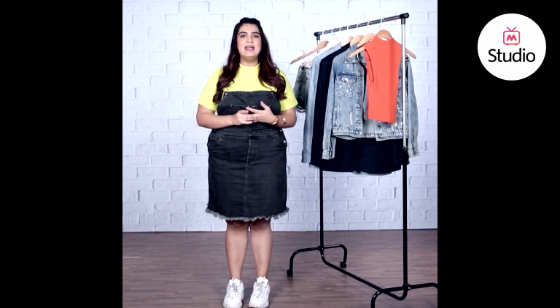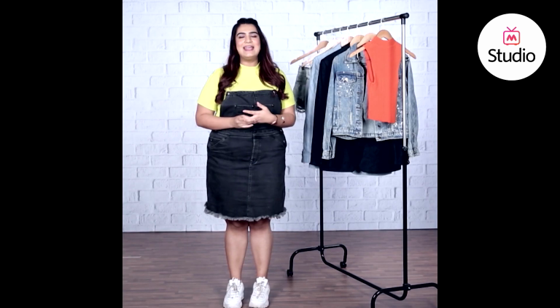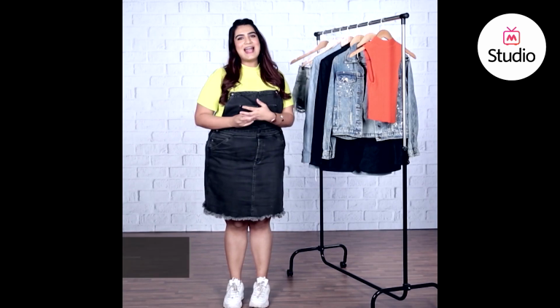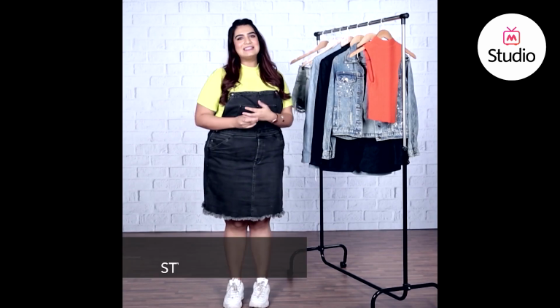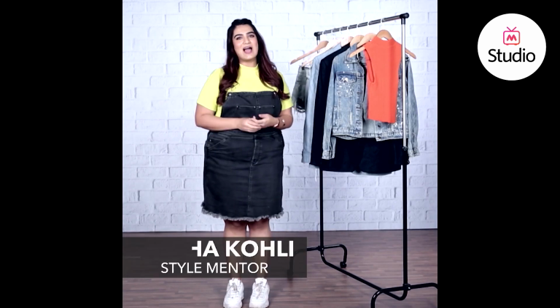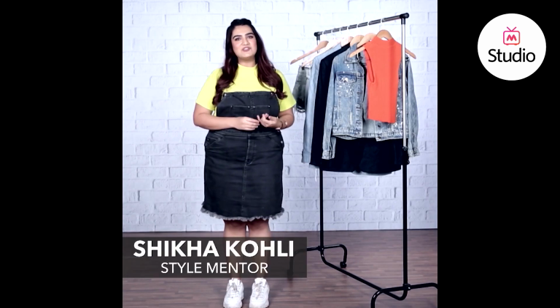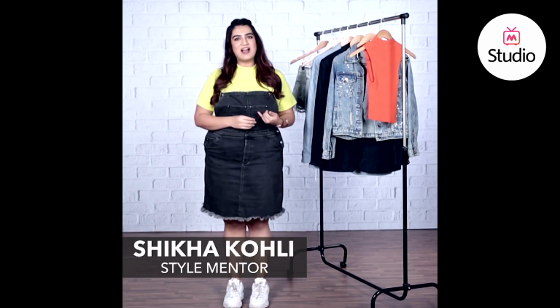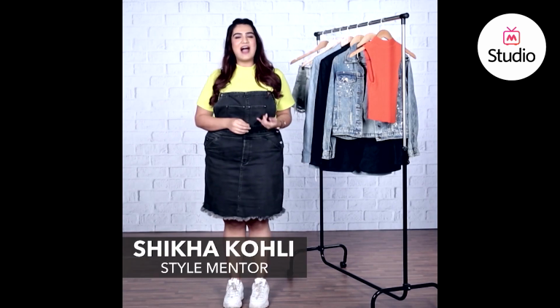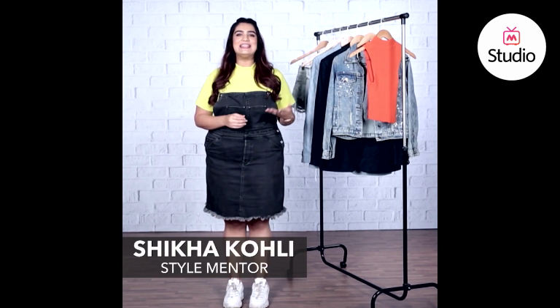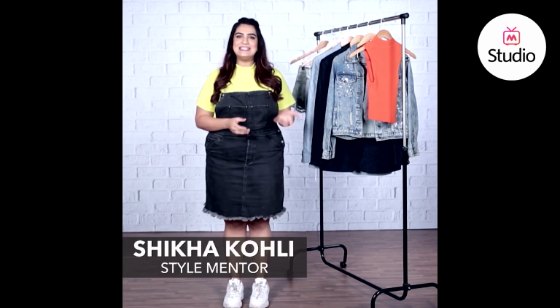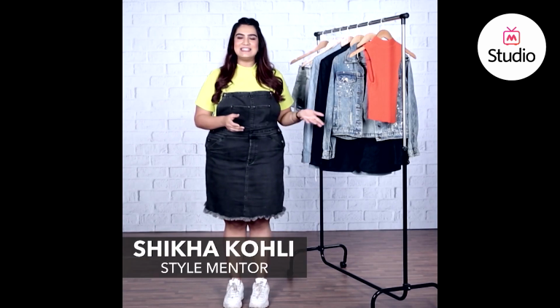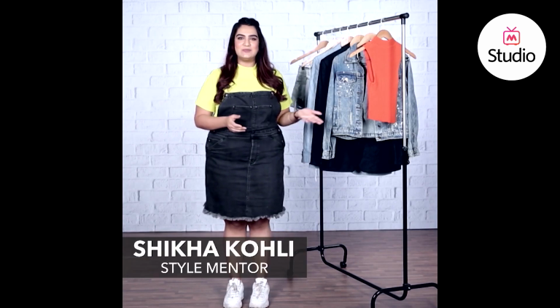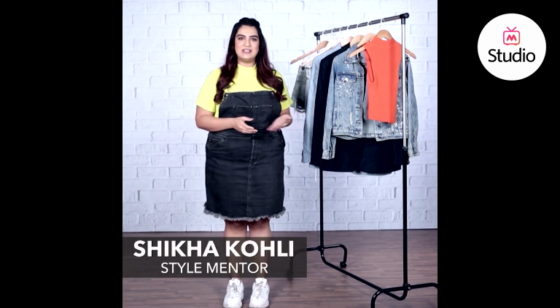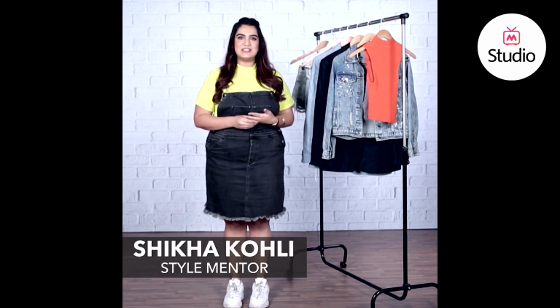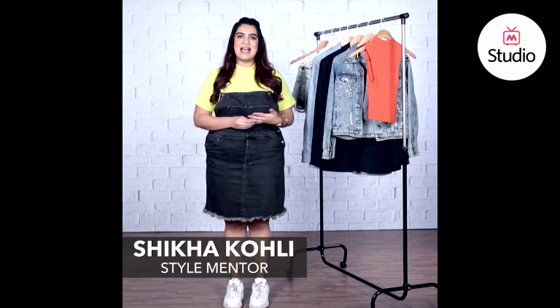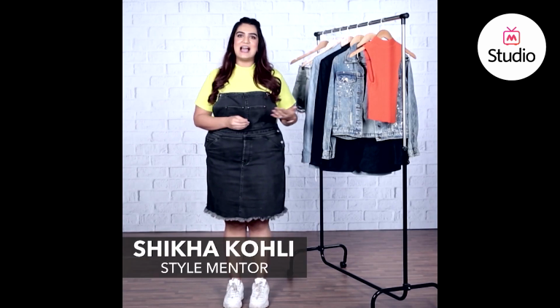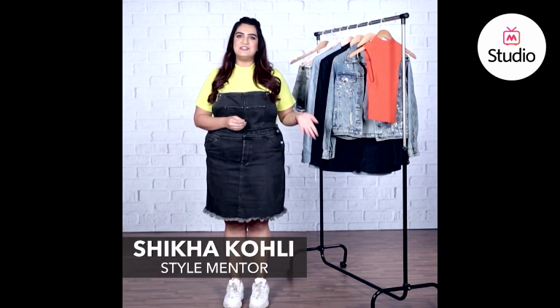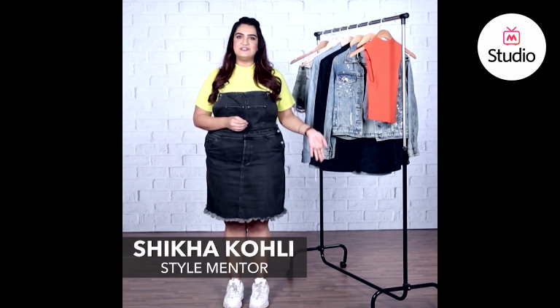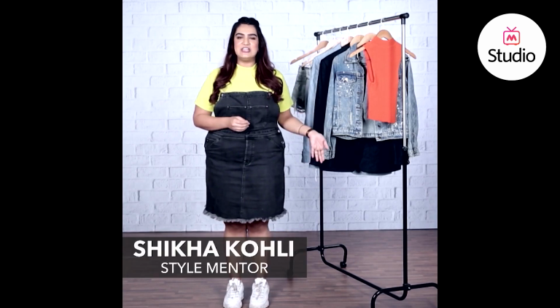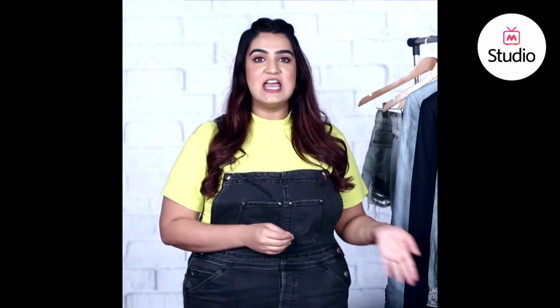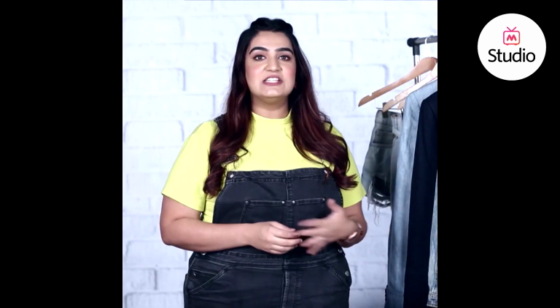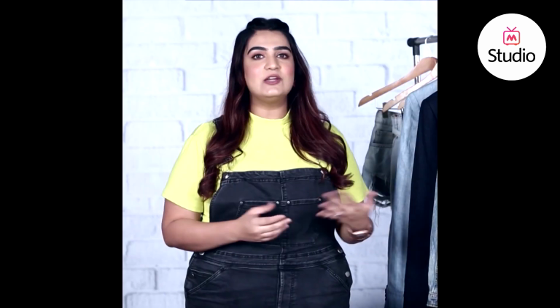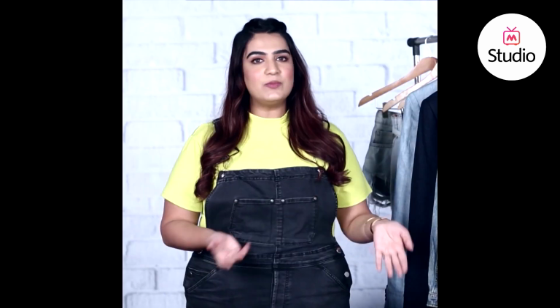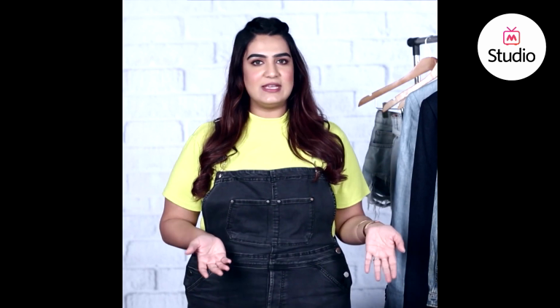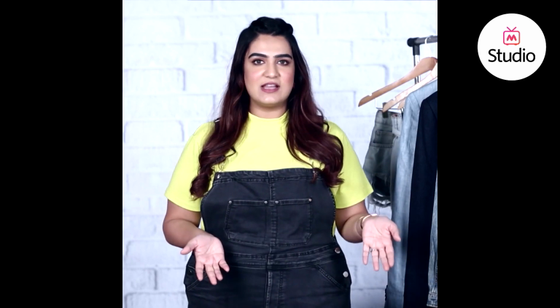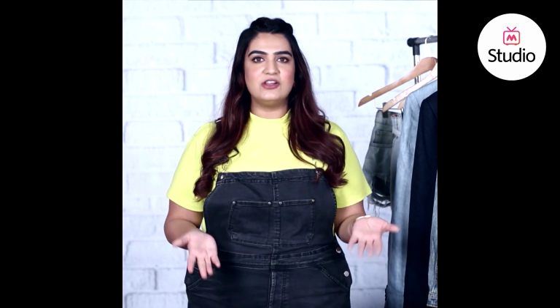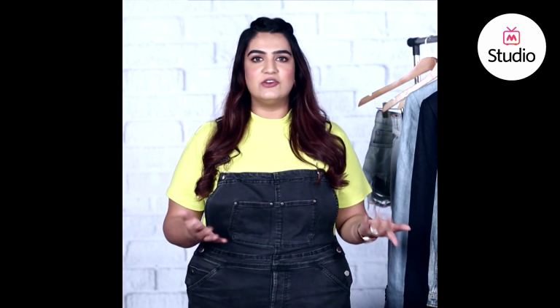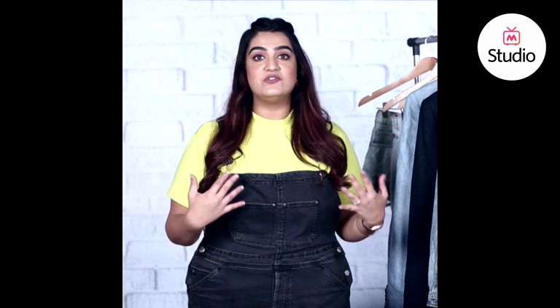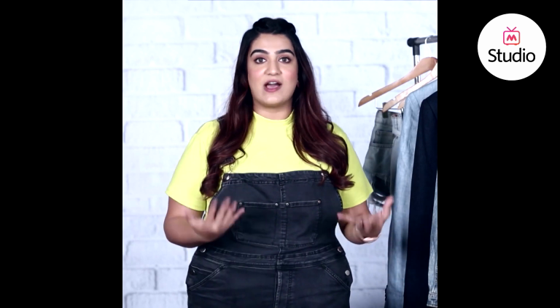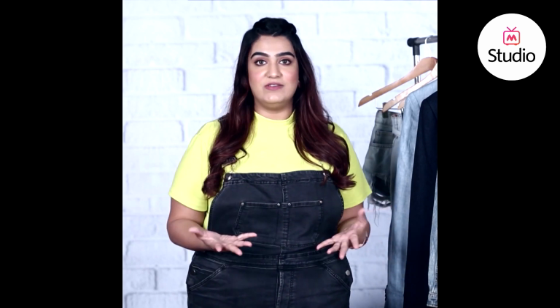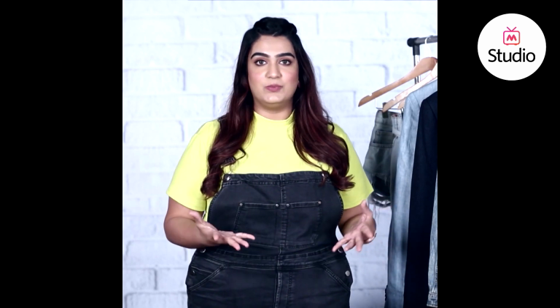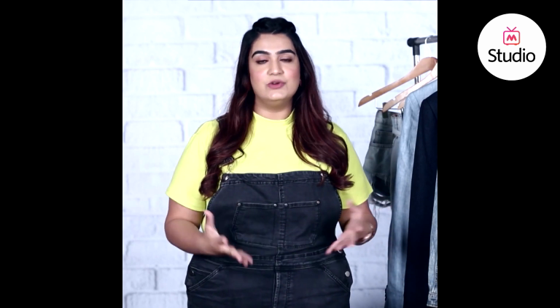Hey guys, I'm Shikha and this is B-Down Style Under 3. Today we're breaking down a look of Jaan B Kapoor.